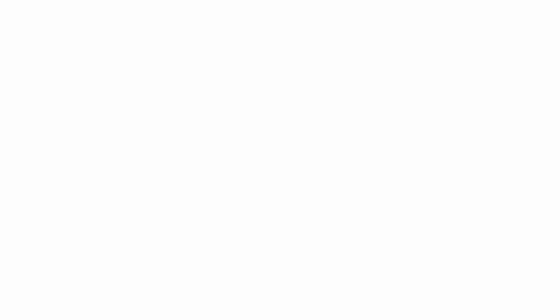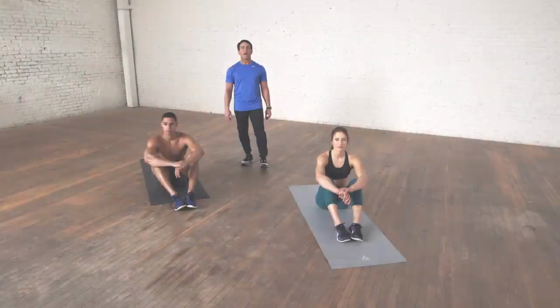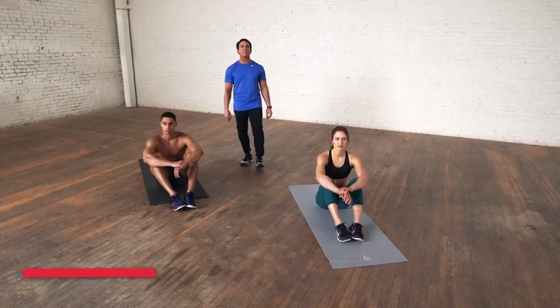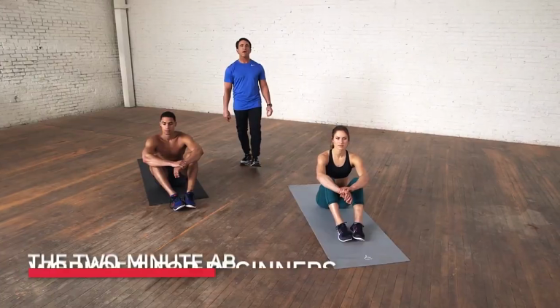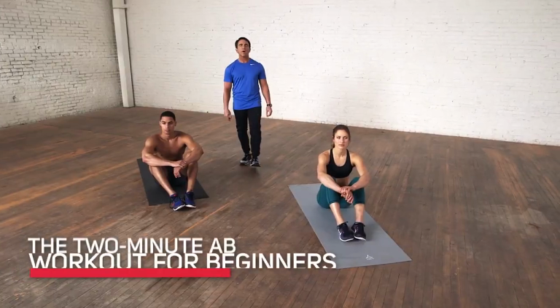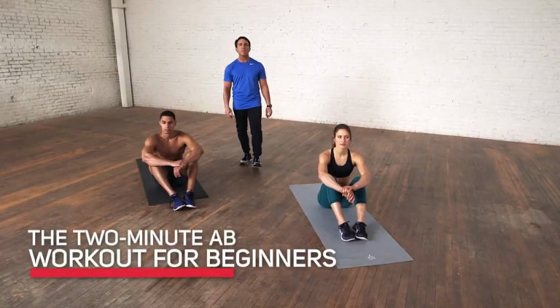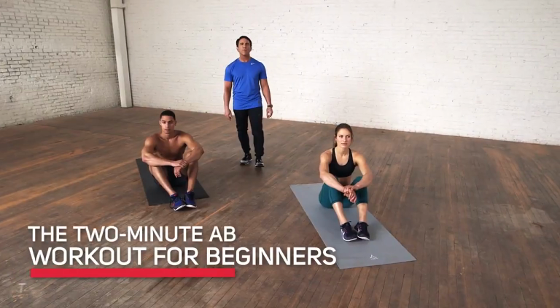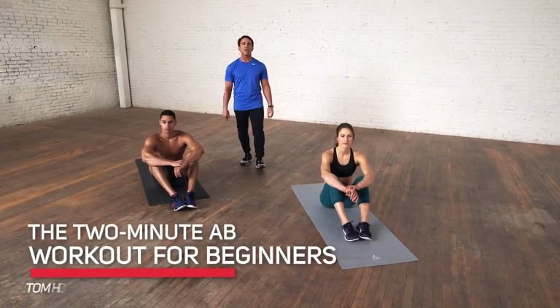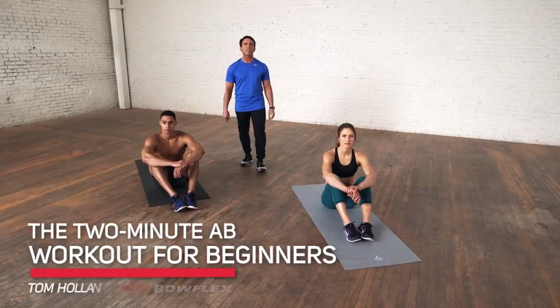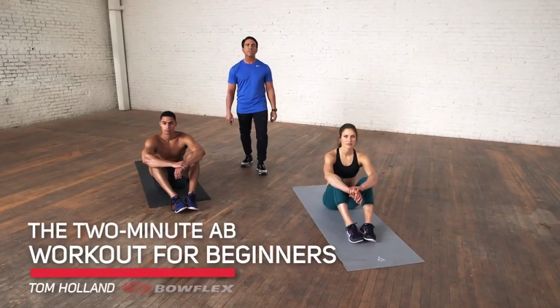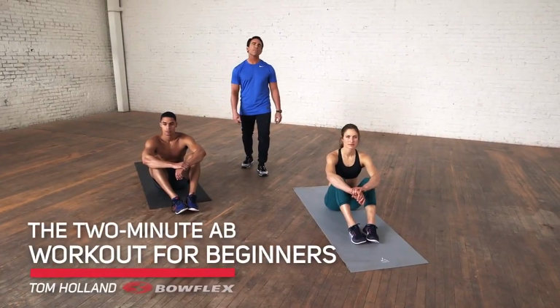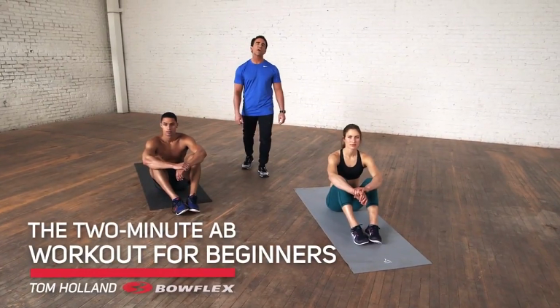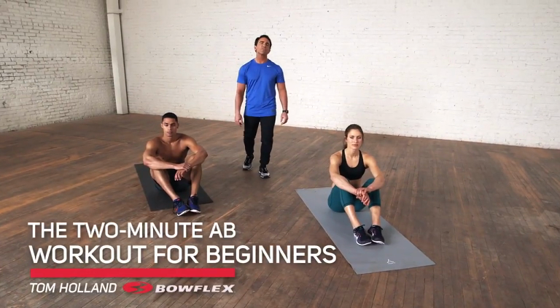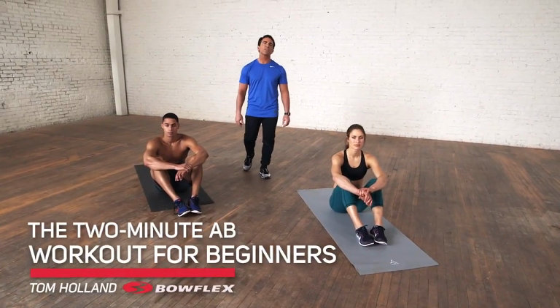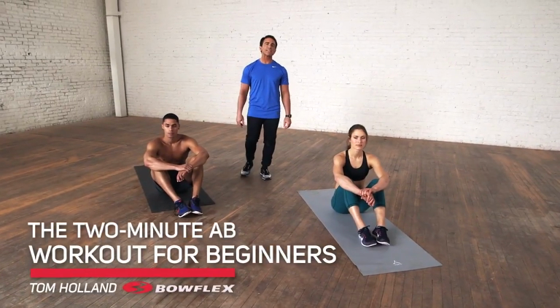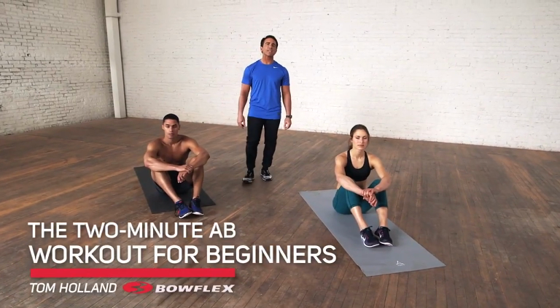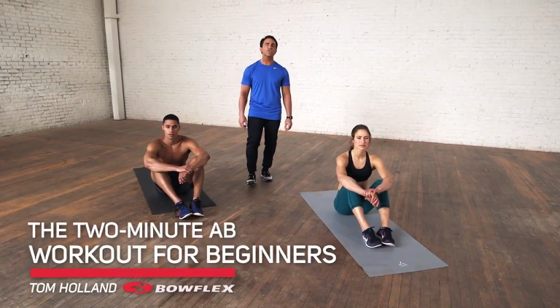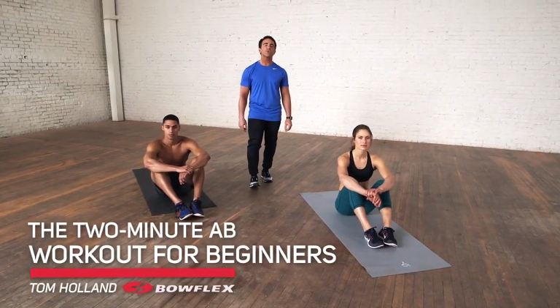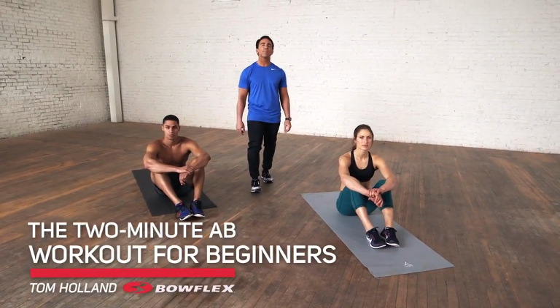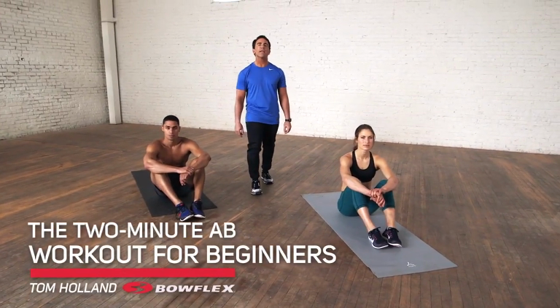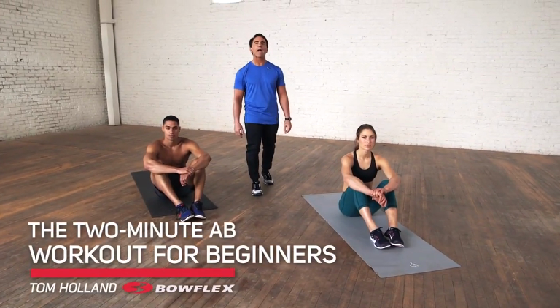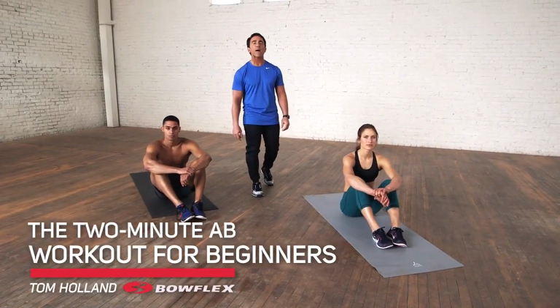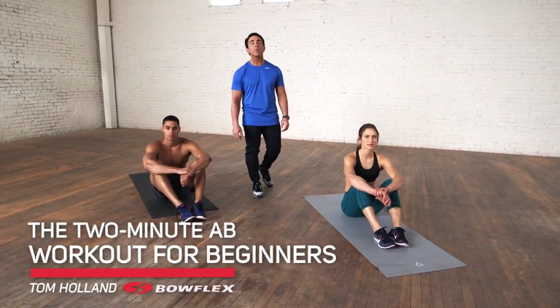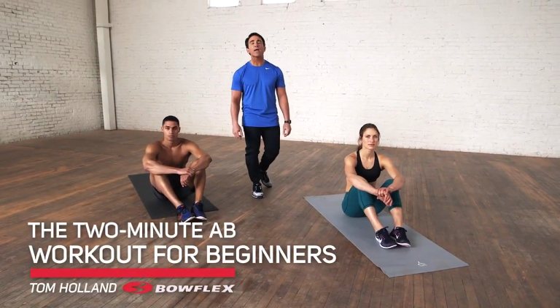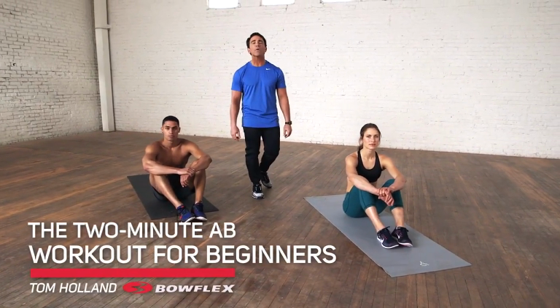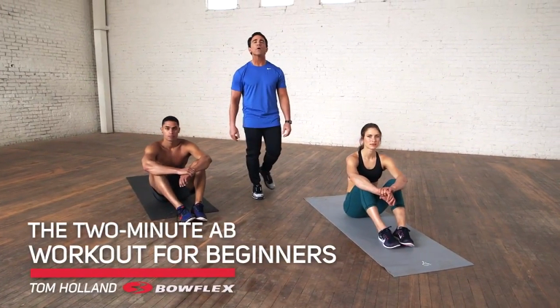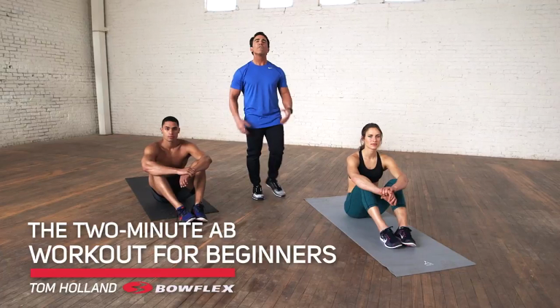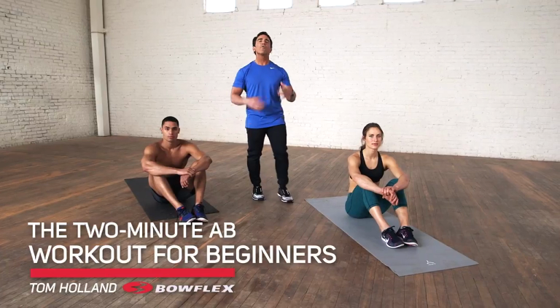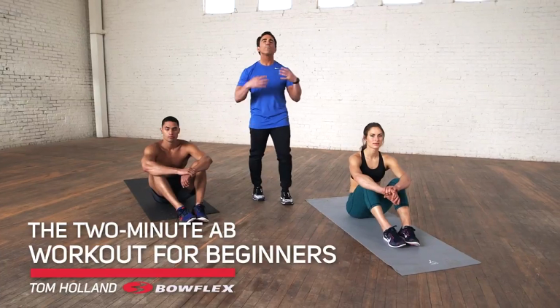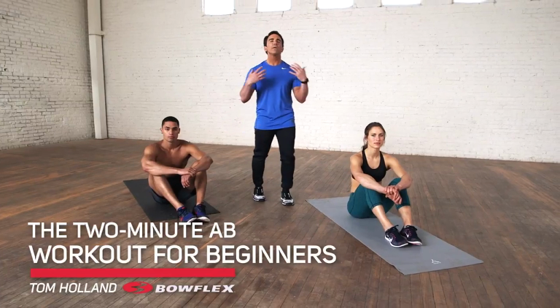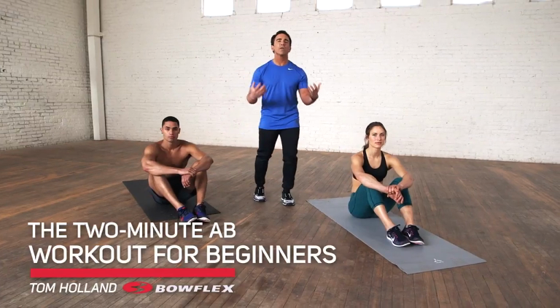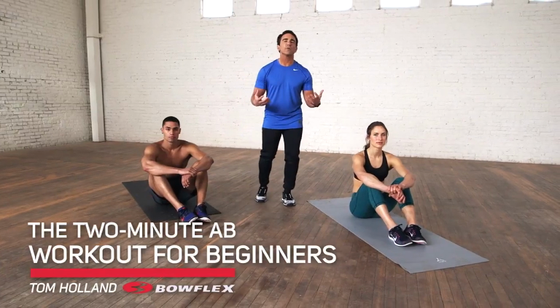Hi, I'm Tom Holland, Bowflex Fitness Advisor. This is the two-minute ab workout for beginners.